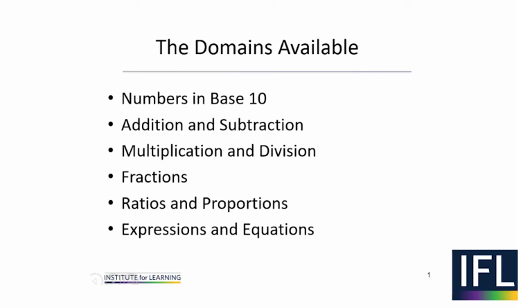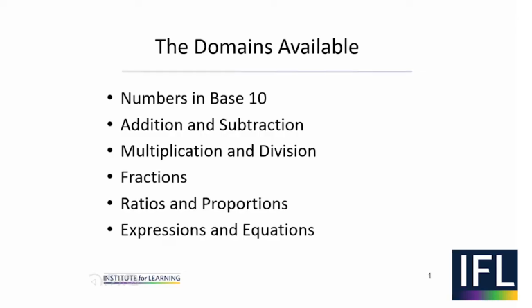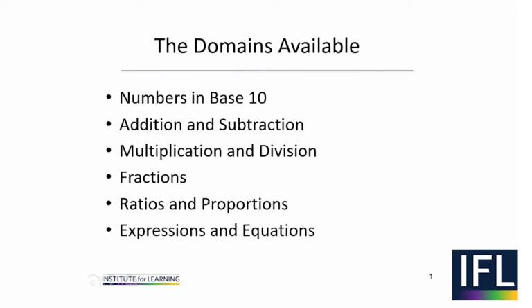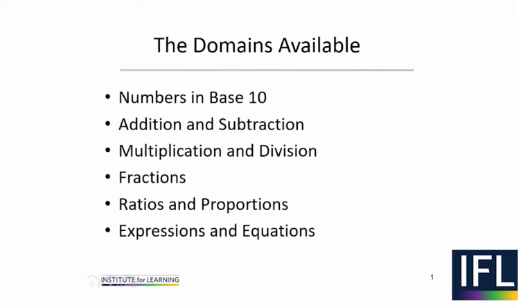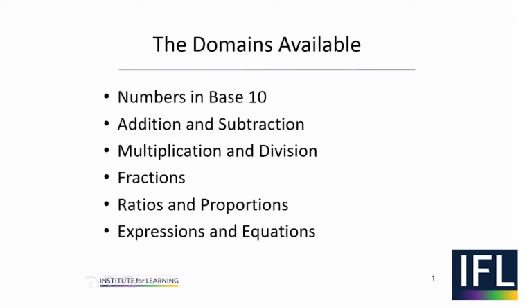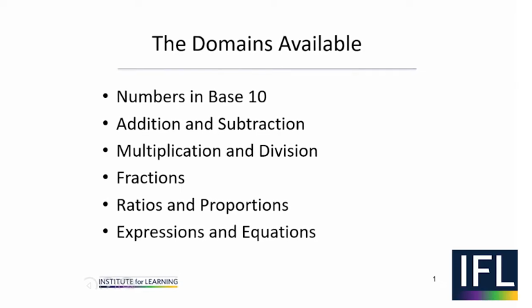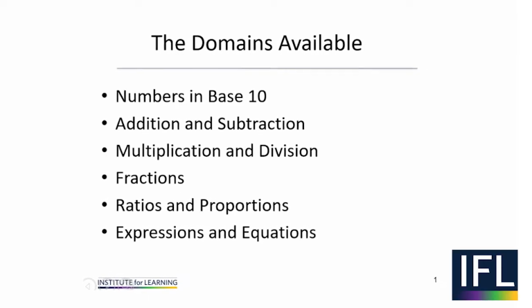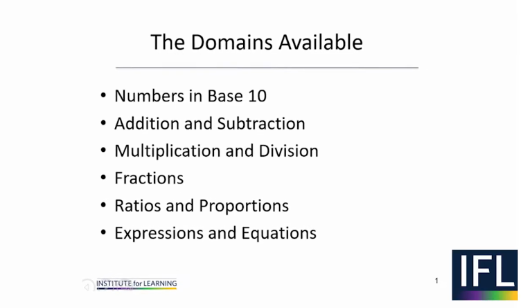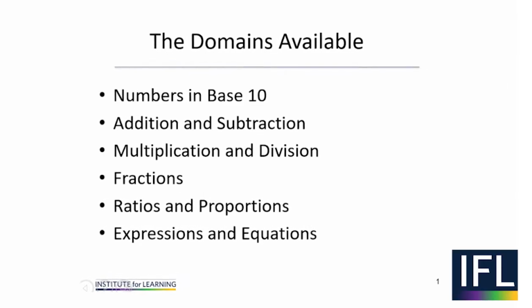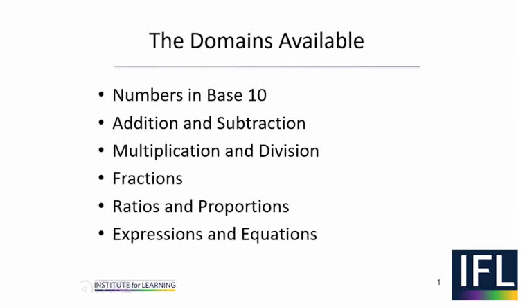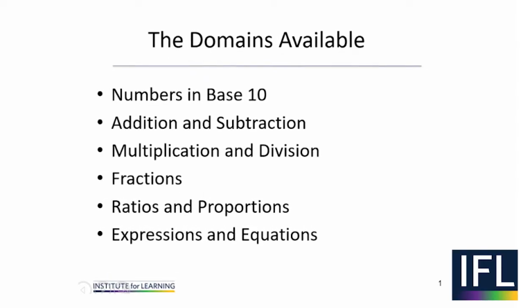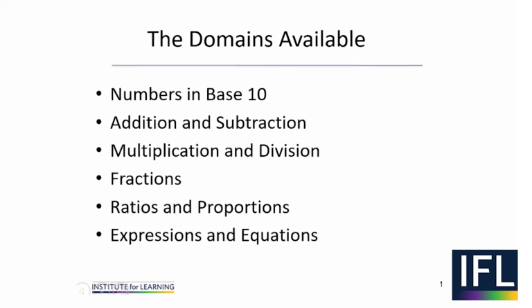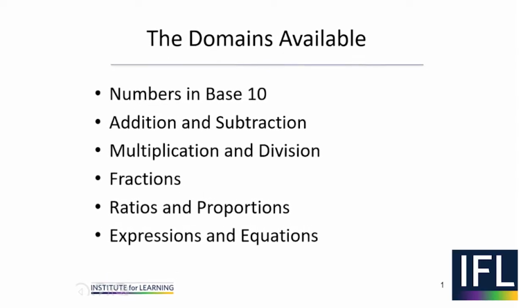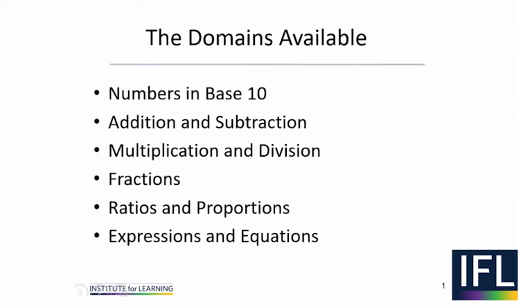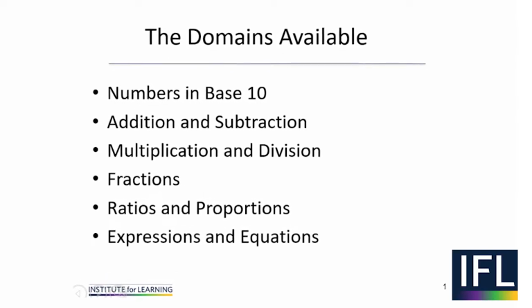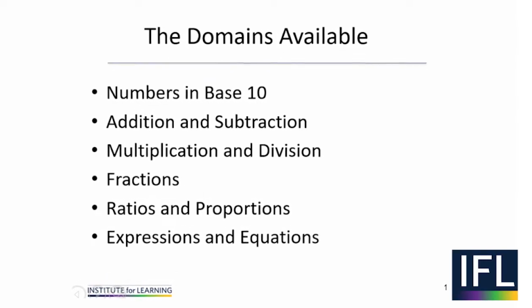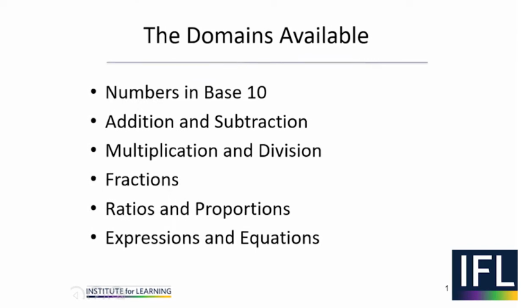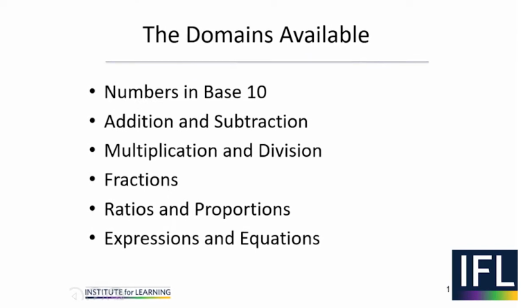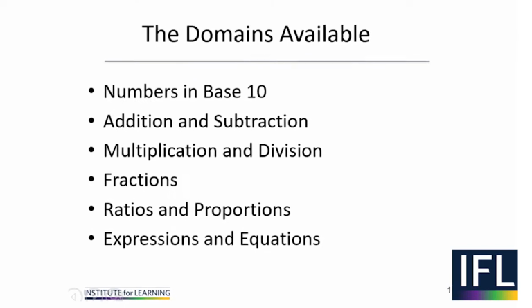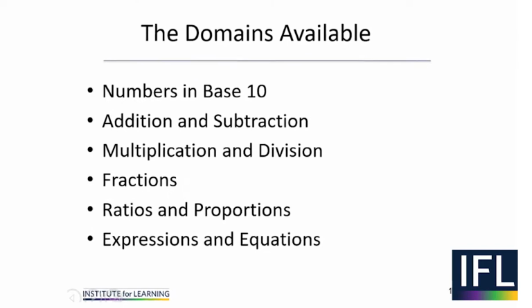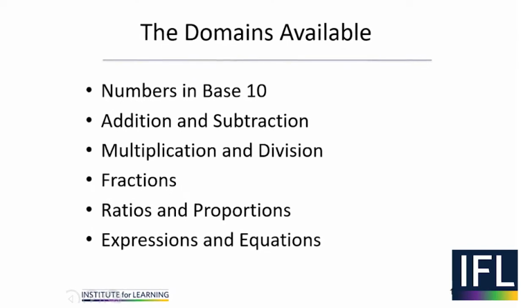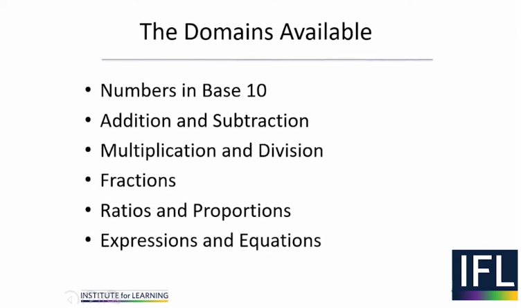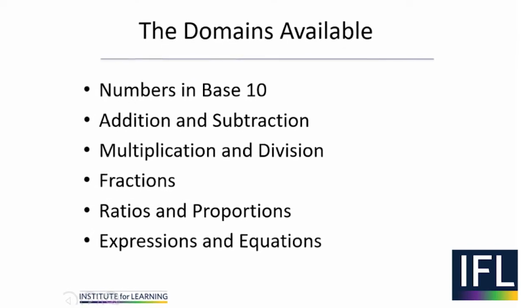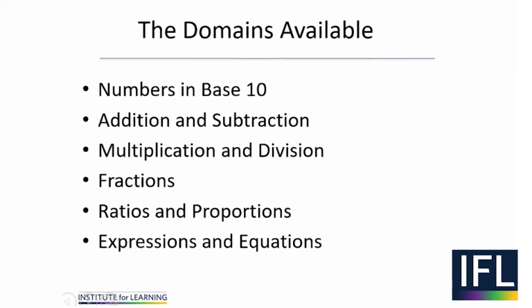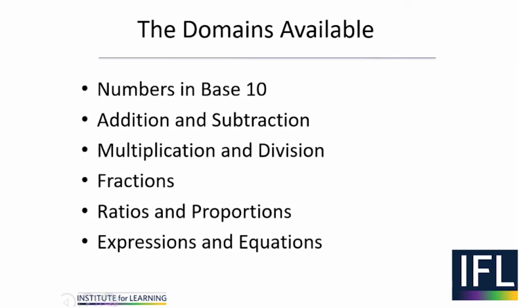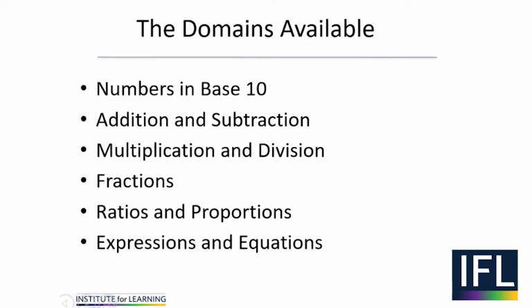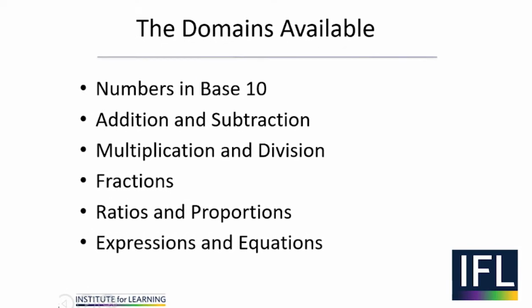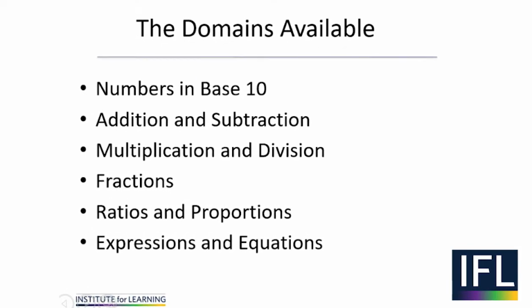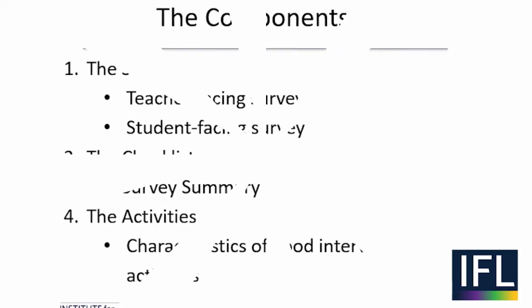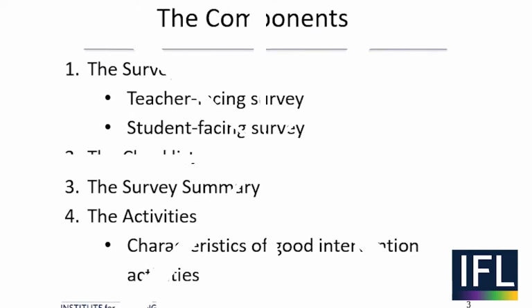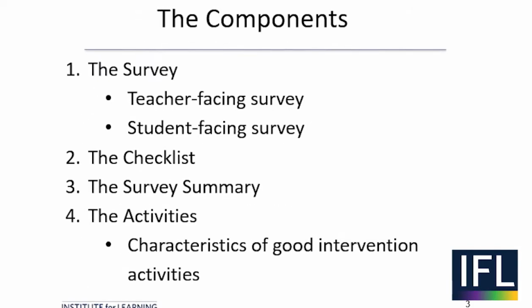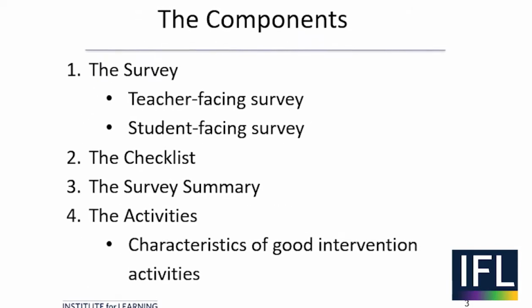We have materials available for six mathematical domains. For each domain, there is a survey, checklist, and set of activities.